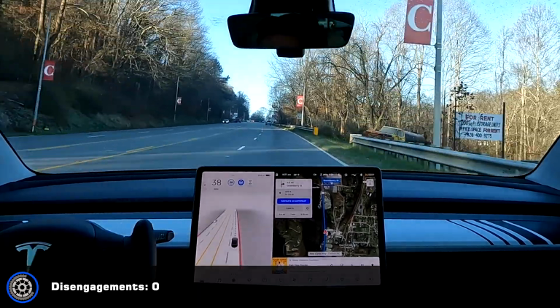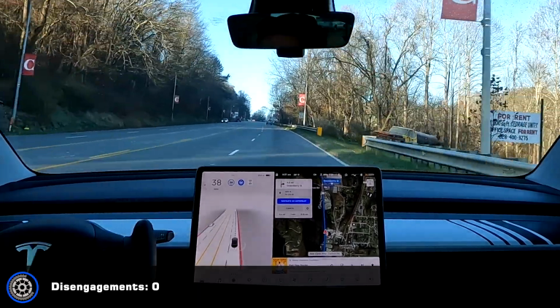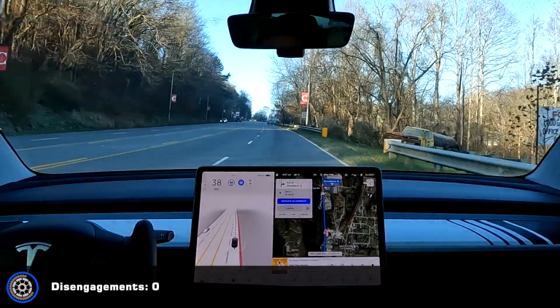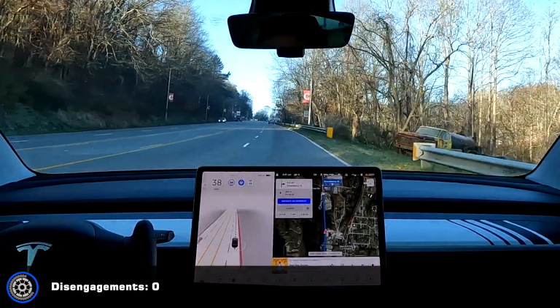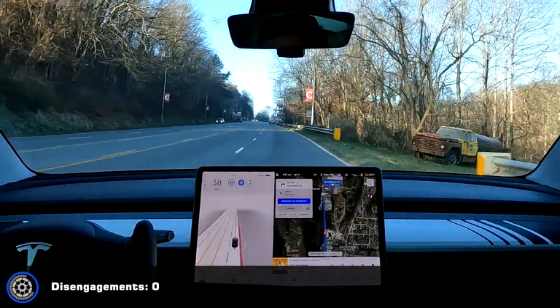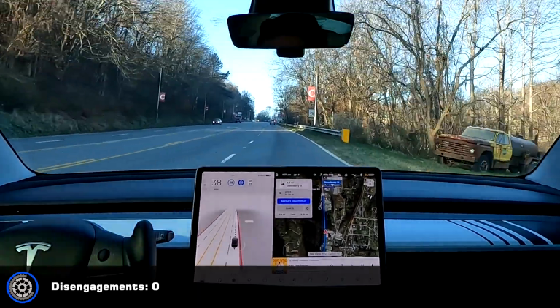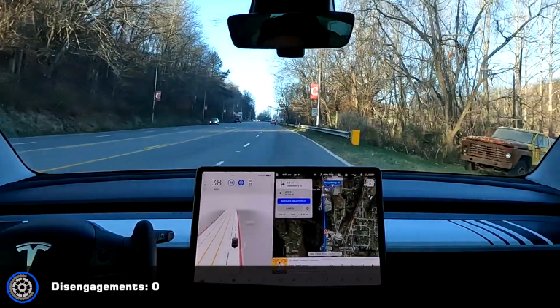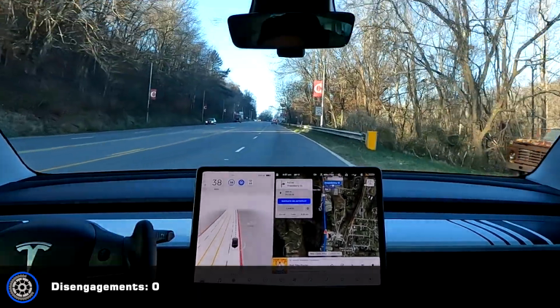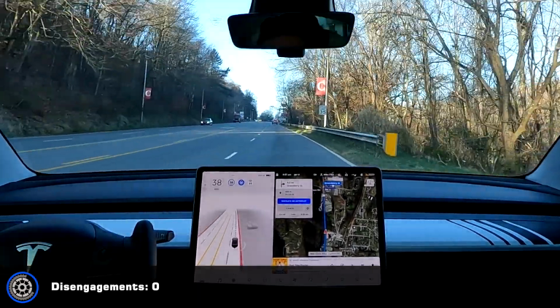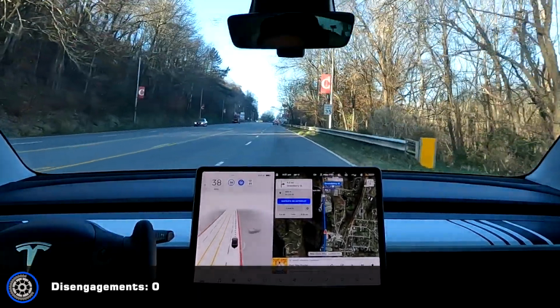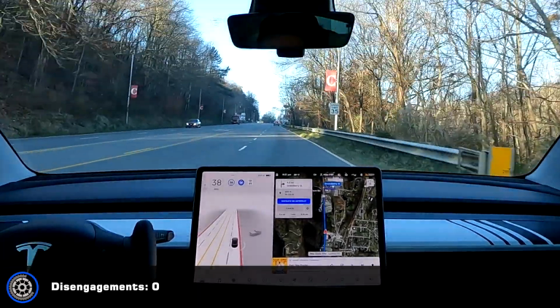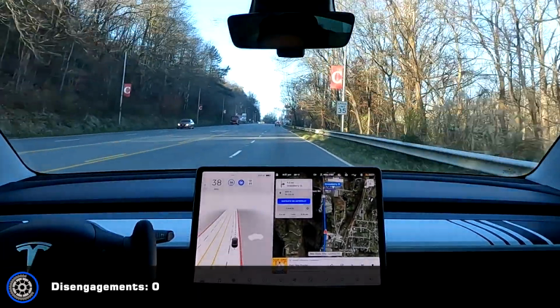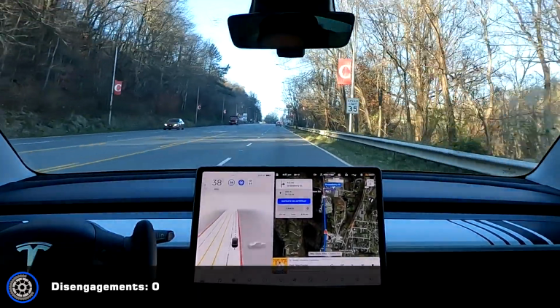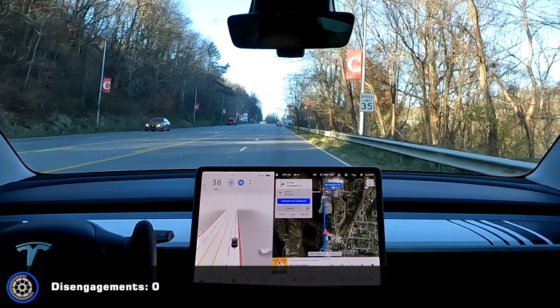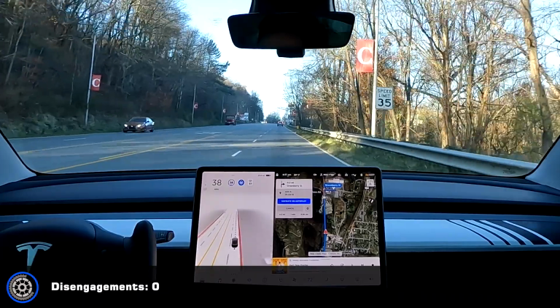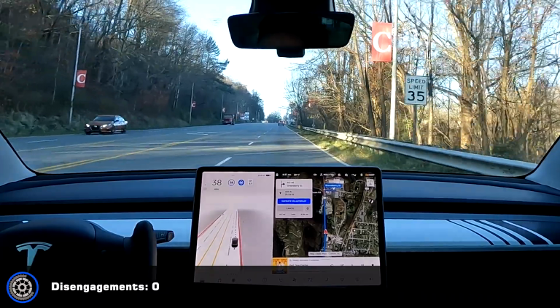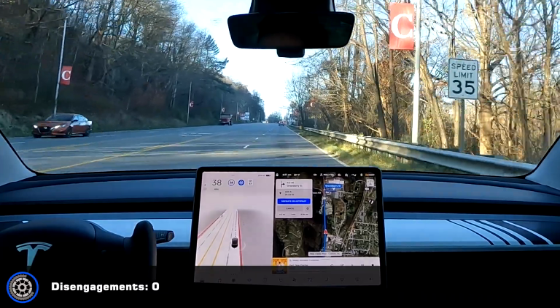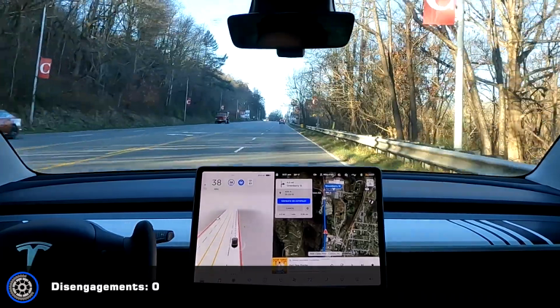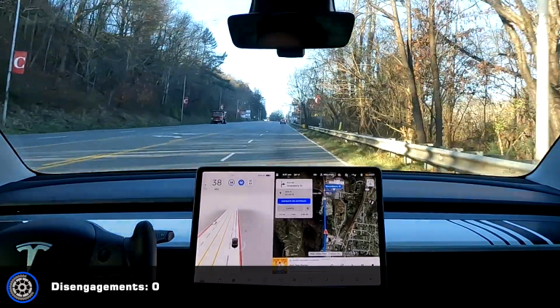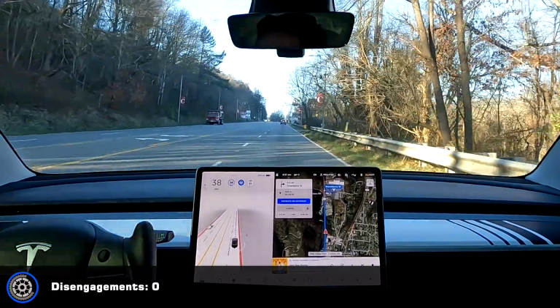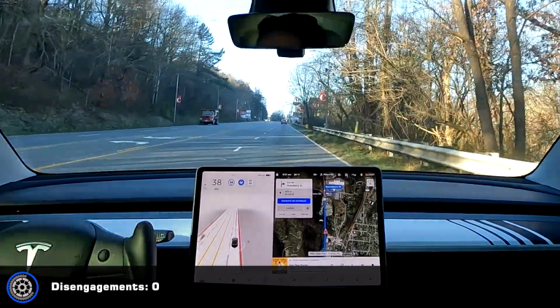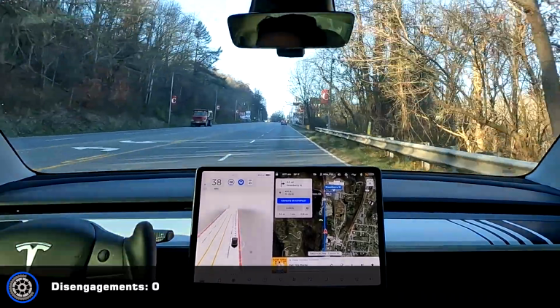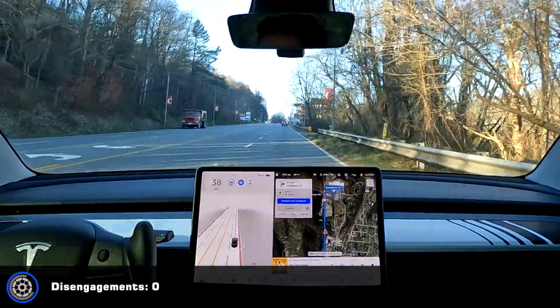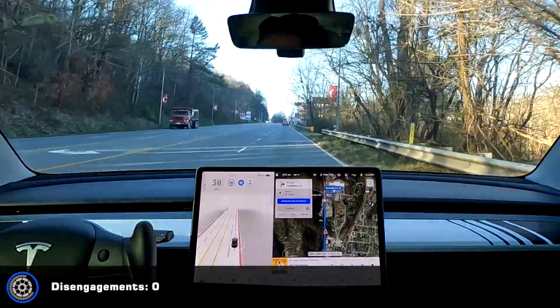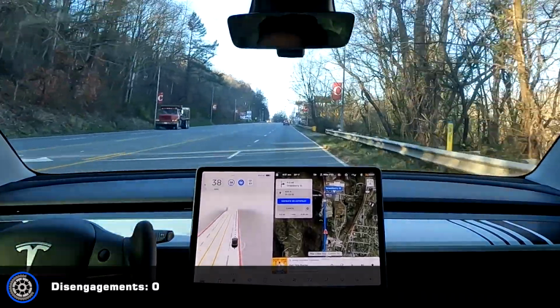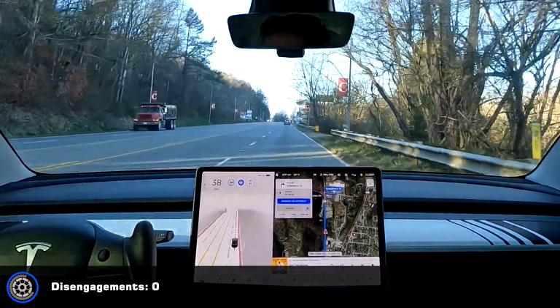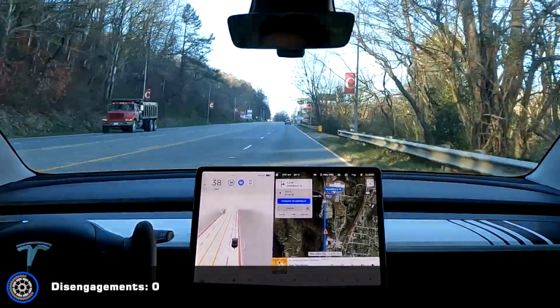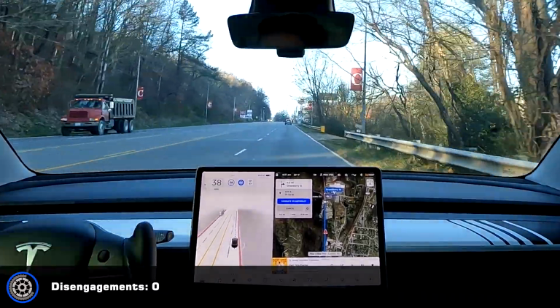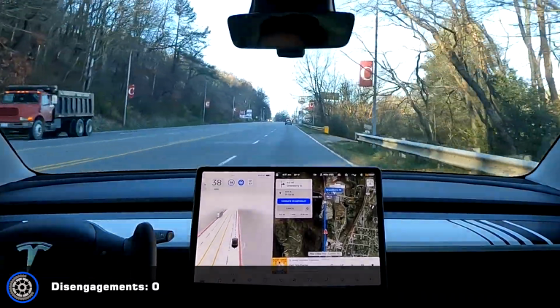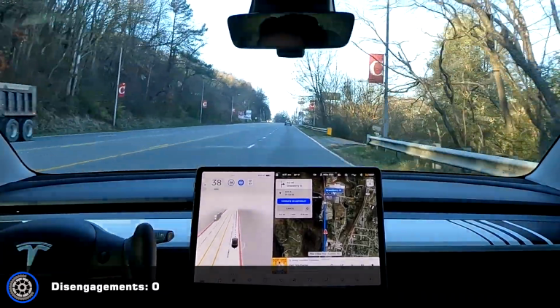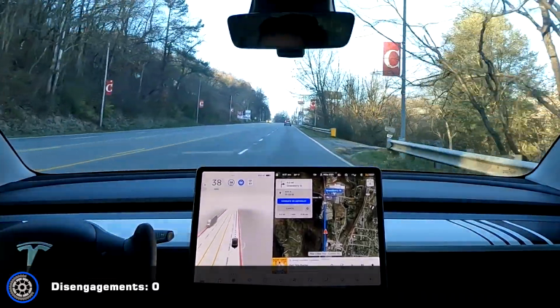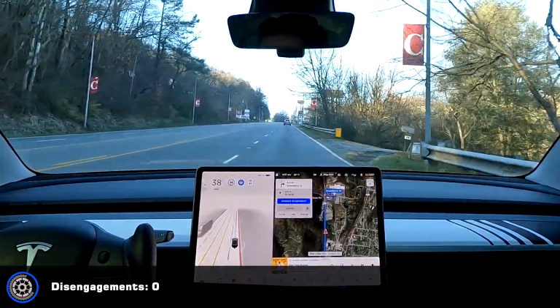Now again, the sun was very bright to the left. I'm sure that didn't help anything.